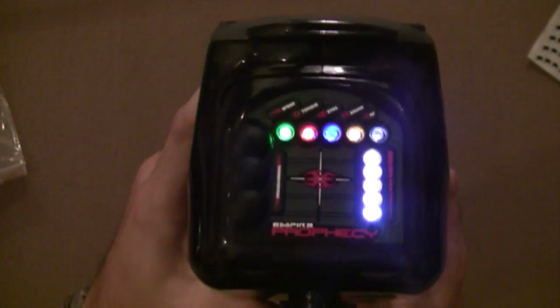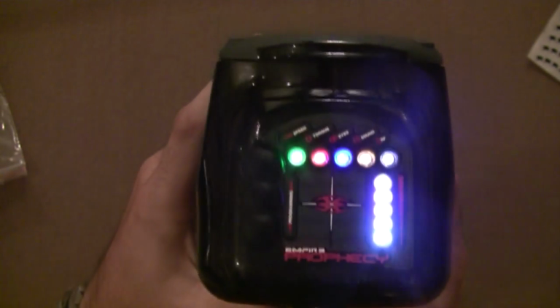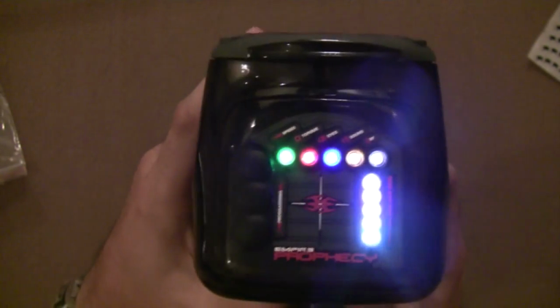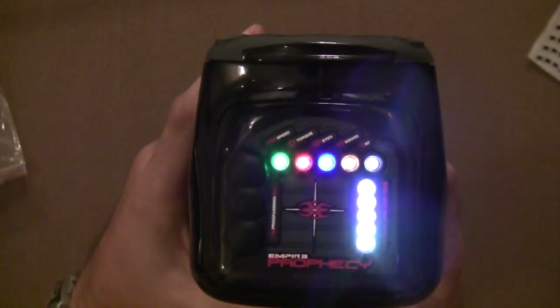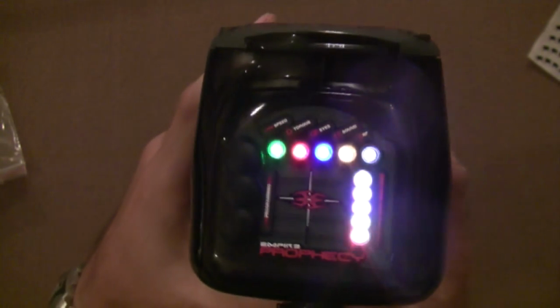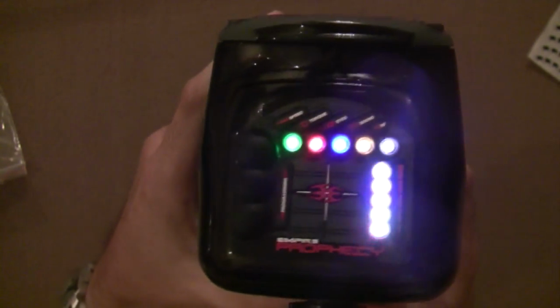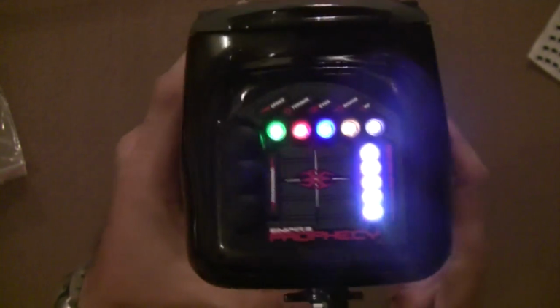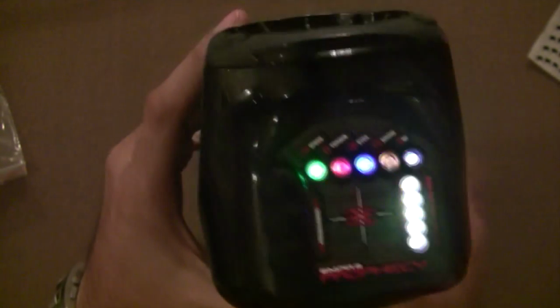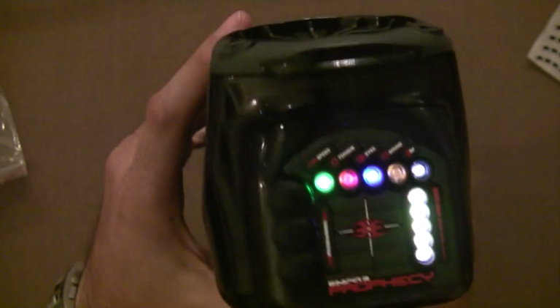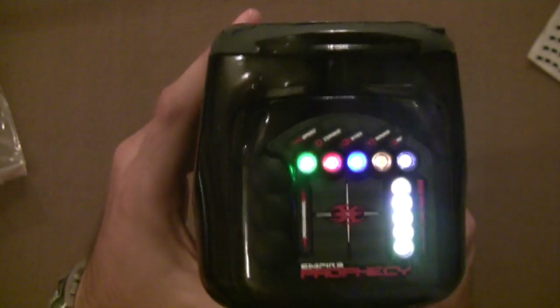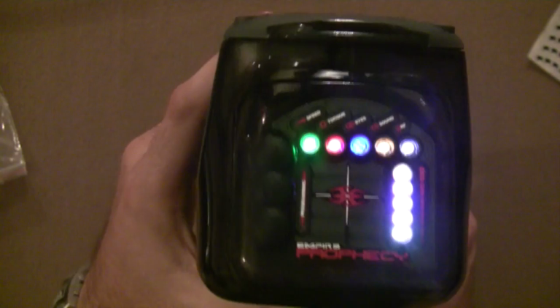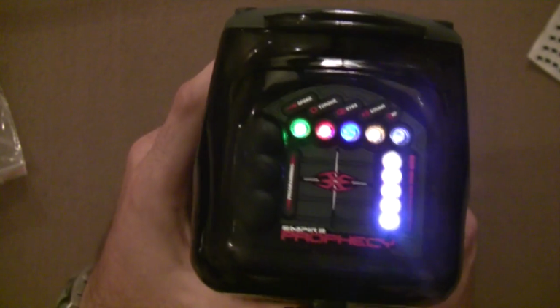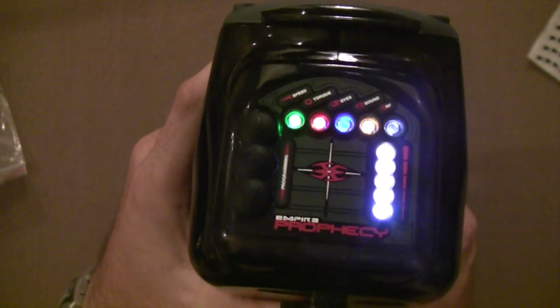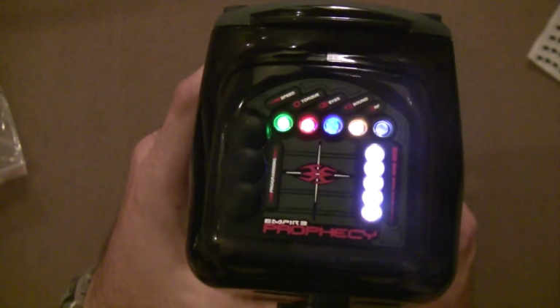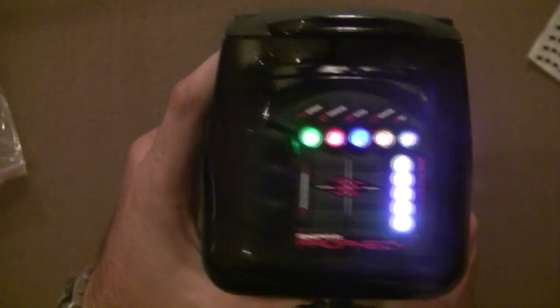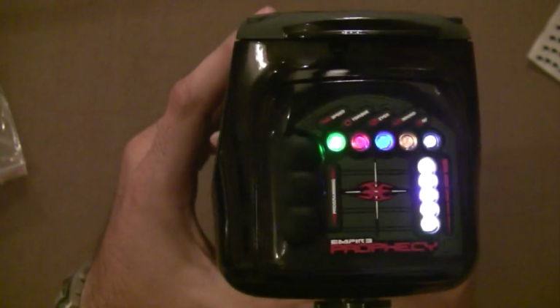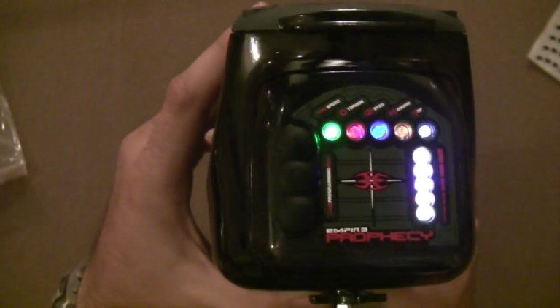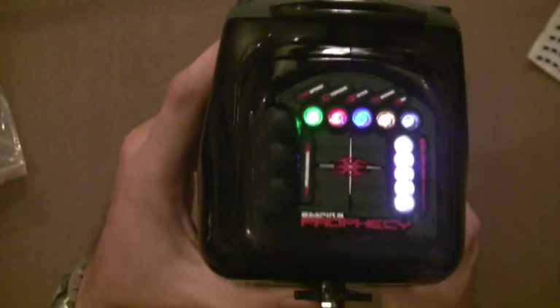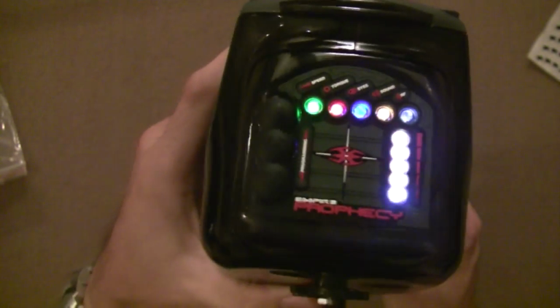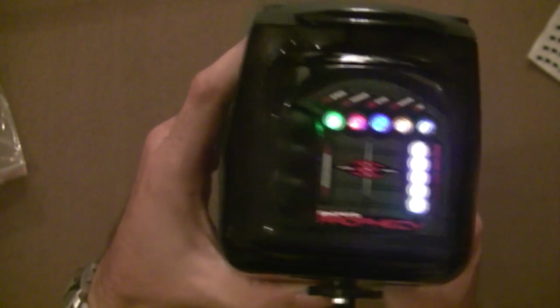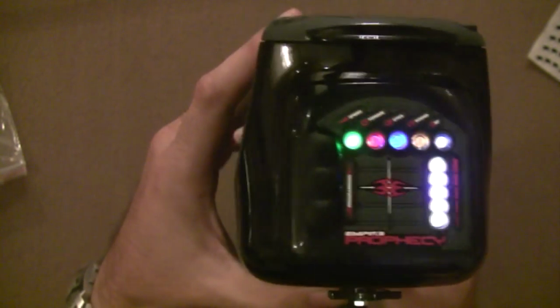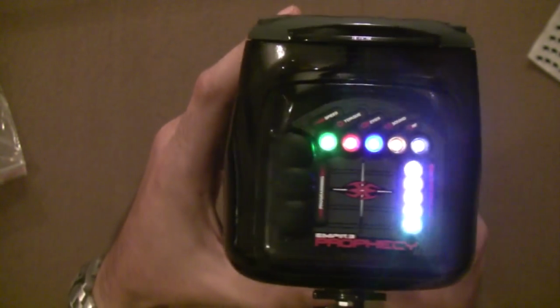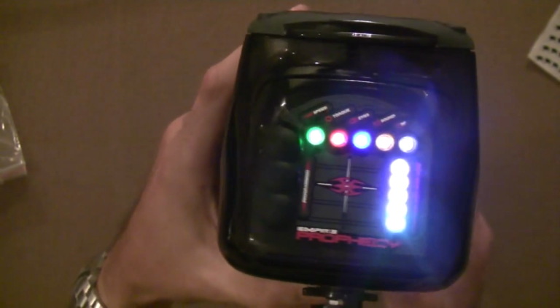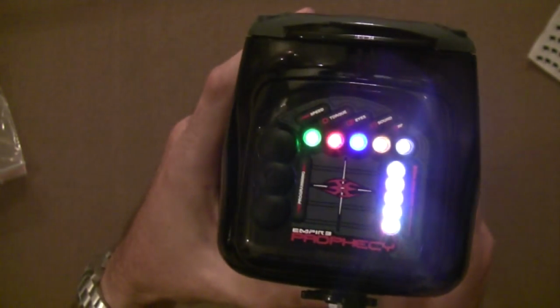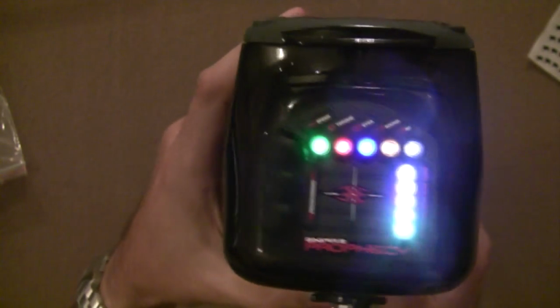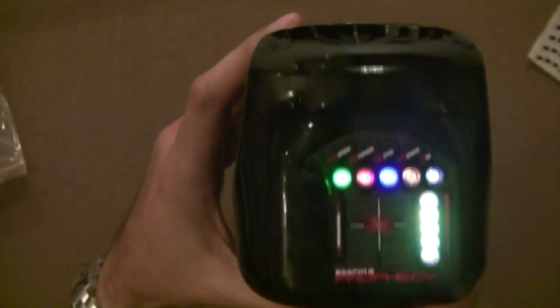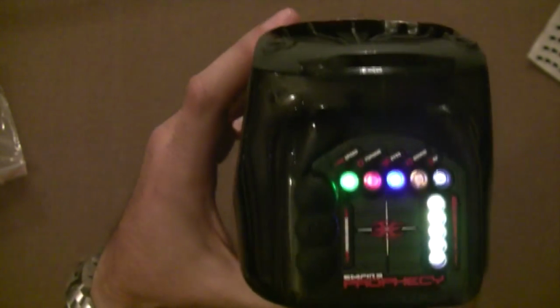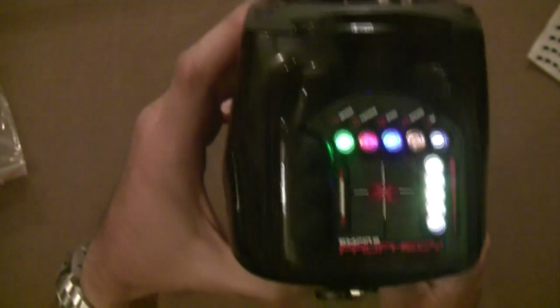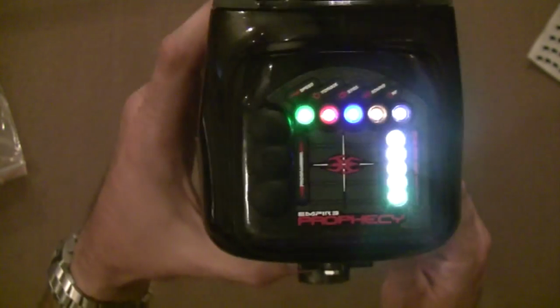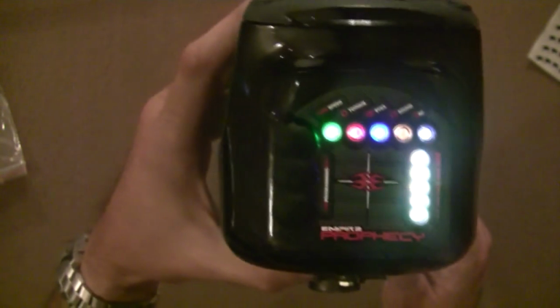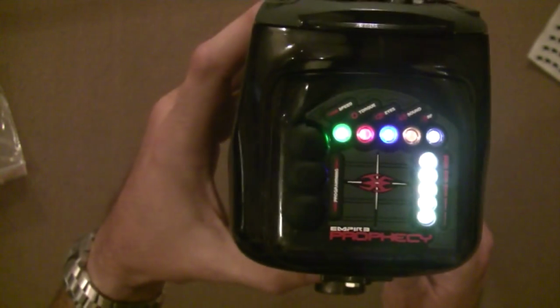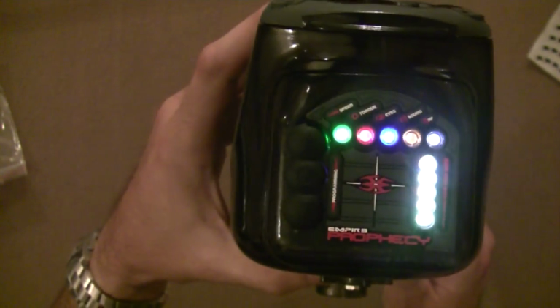All LEDs will come on. If an LED isn't shining, that means there's an LED problem, so it's a very simple start to do the diagnostics.